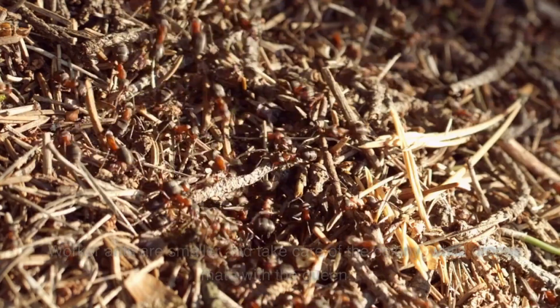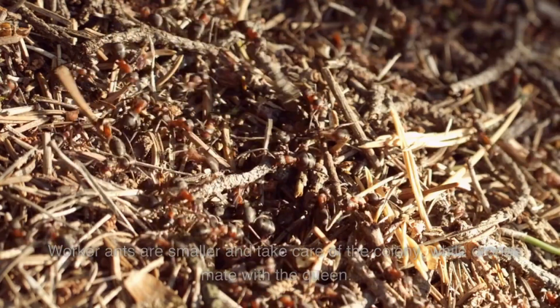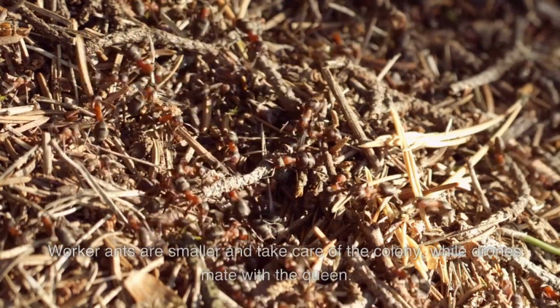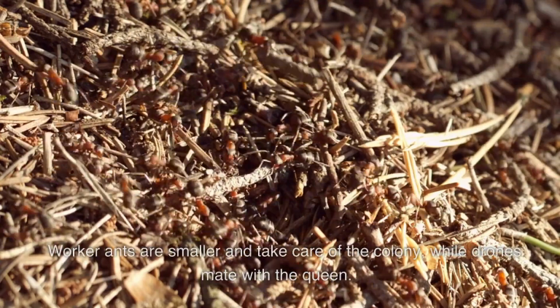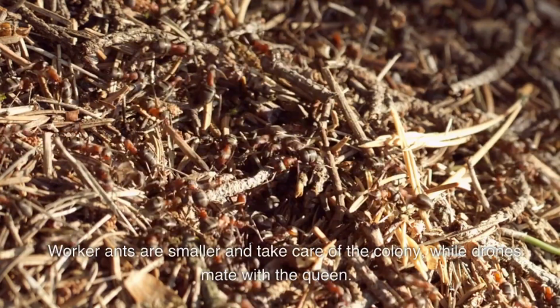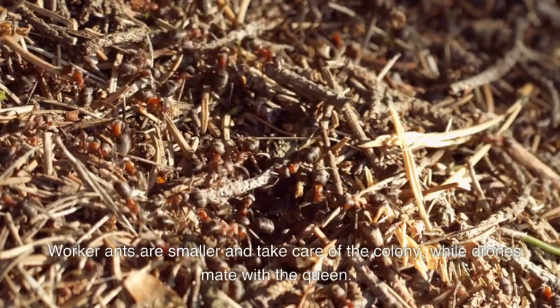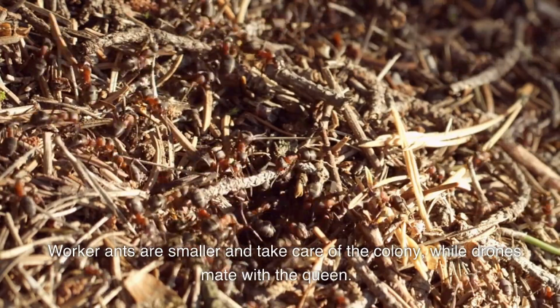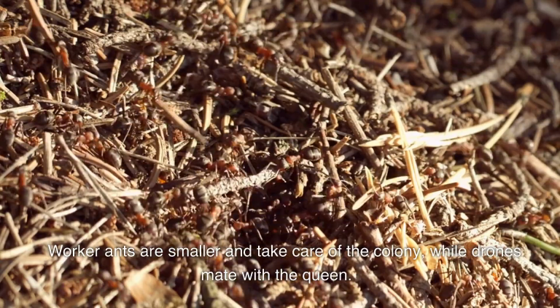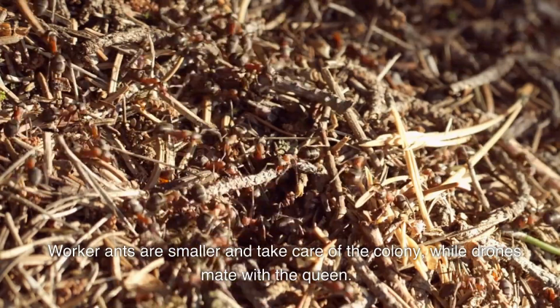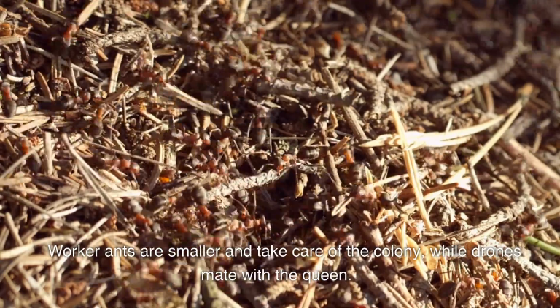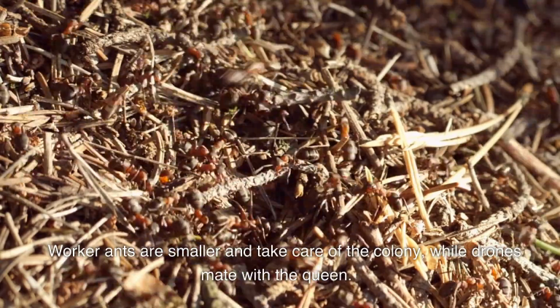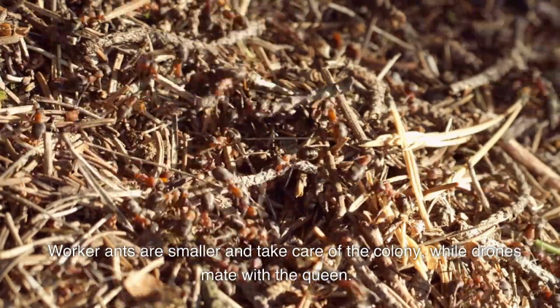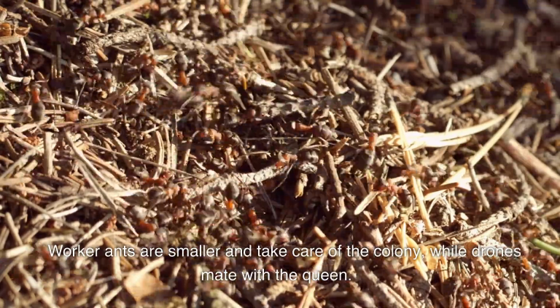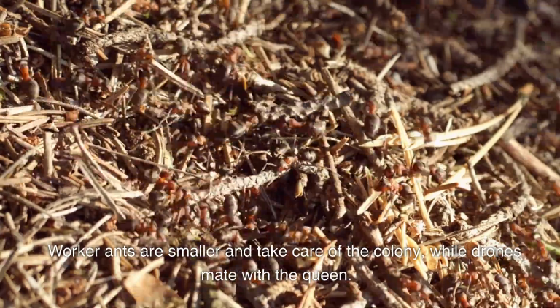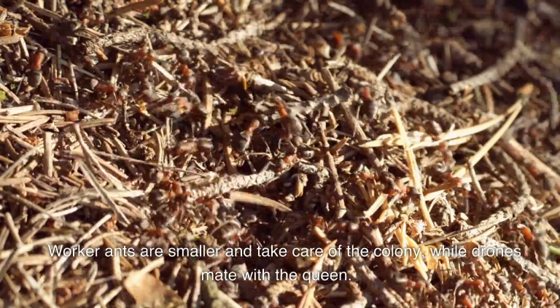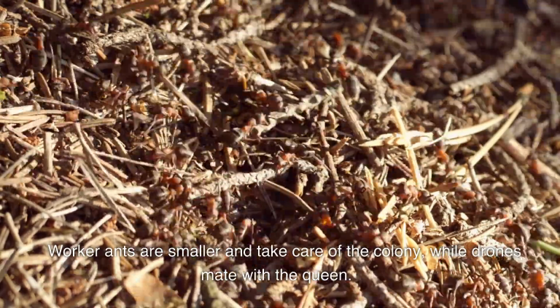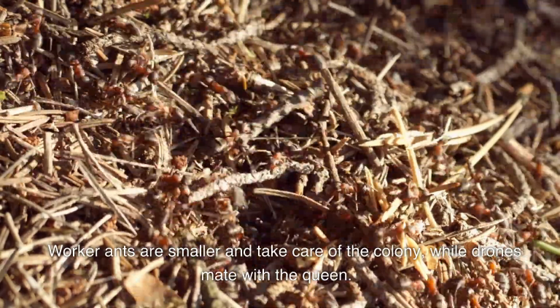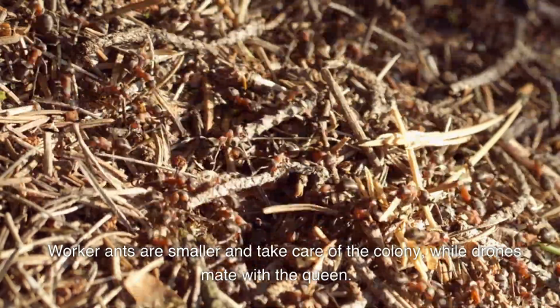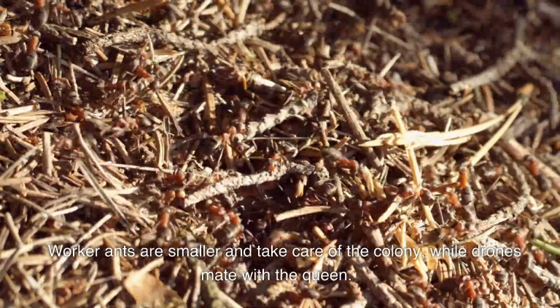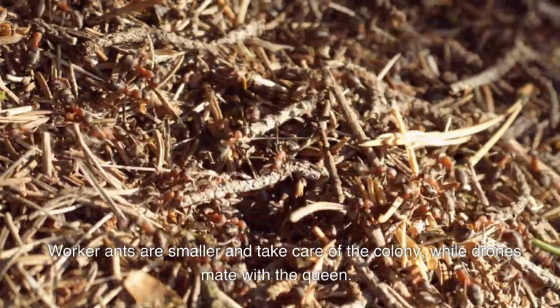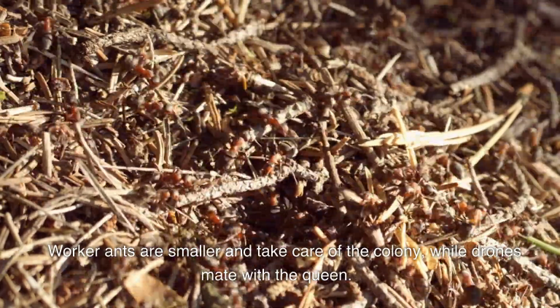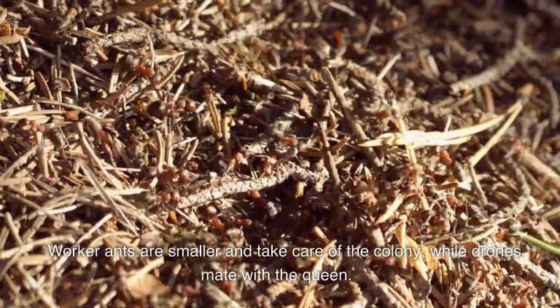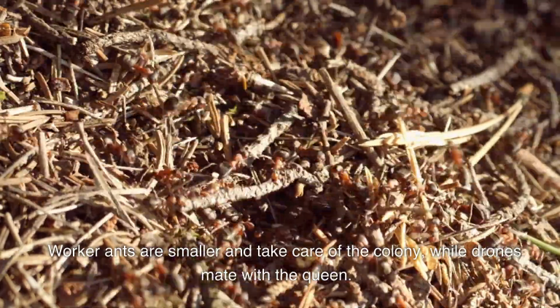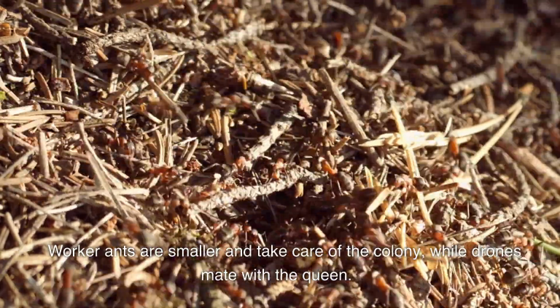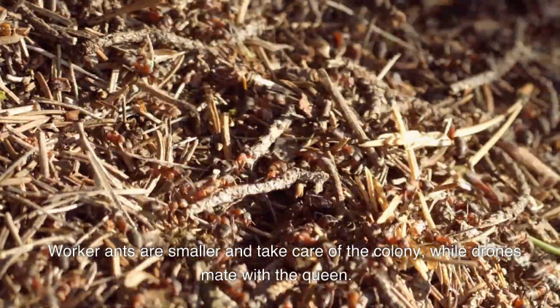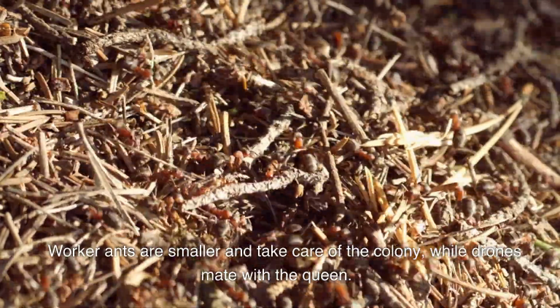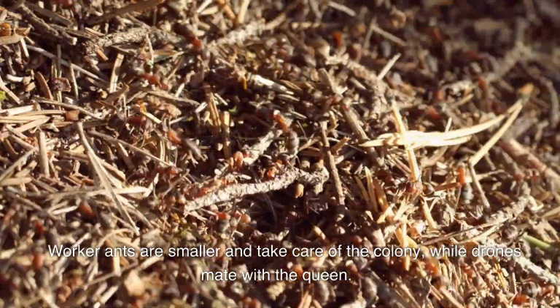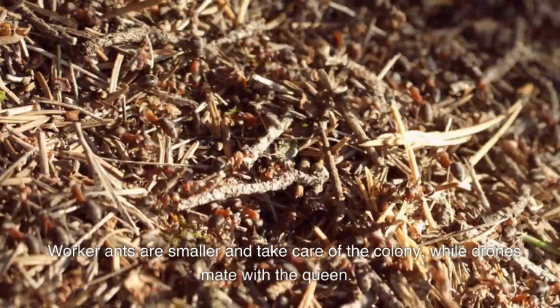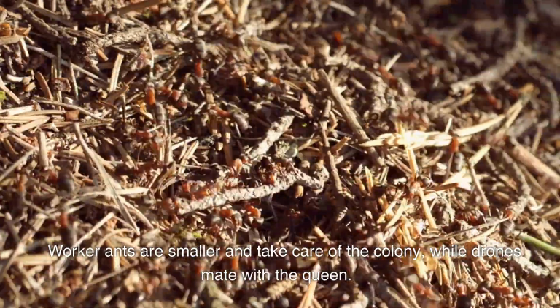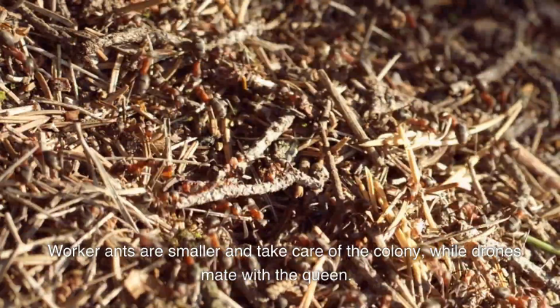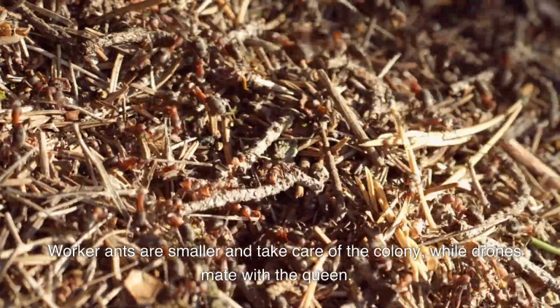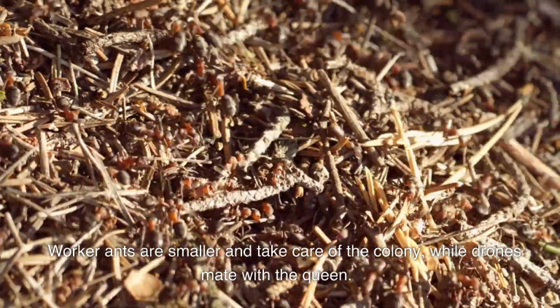Worker ants are smaller and take care of the colony, while drones mate with the queen.